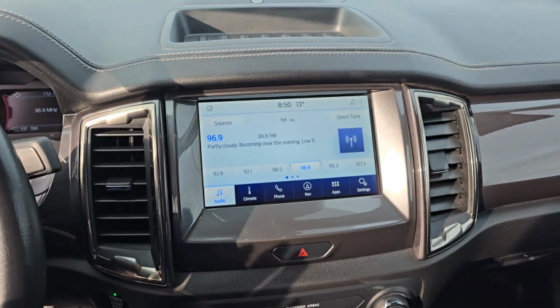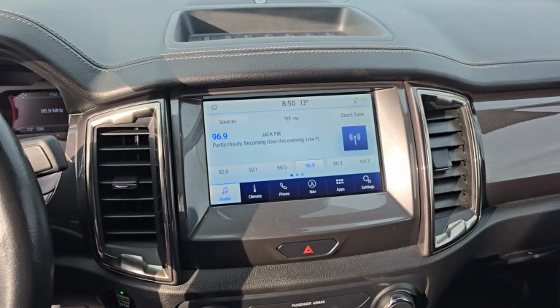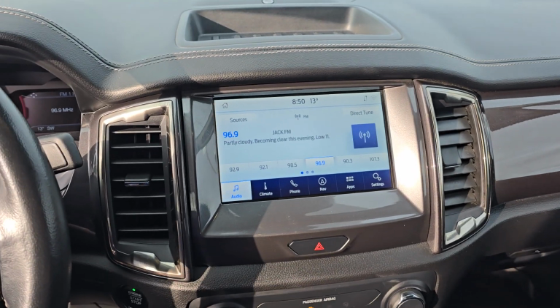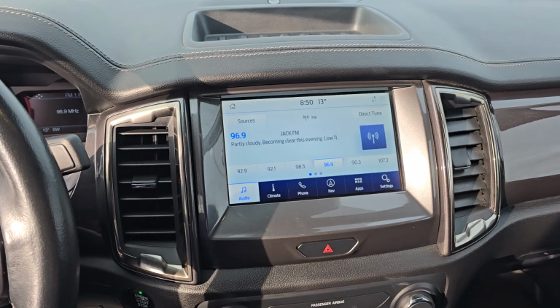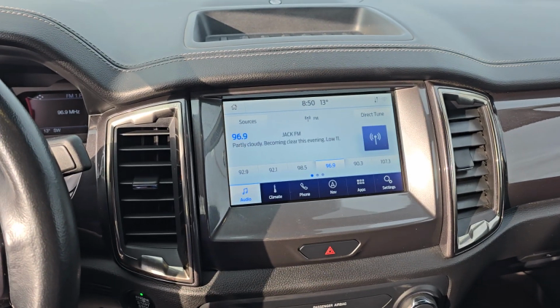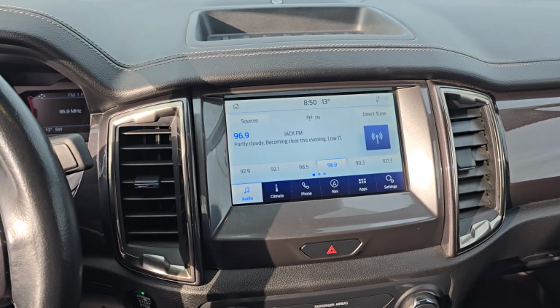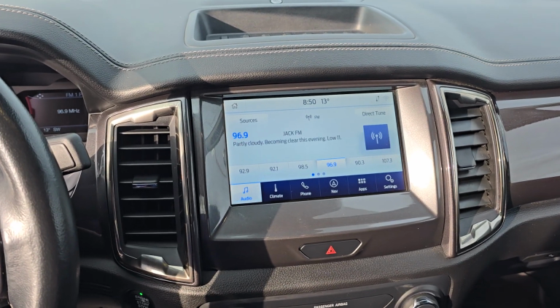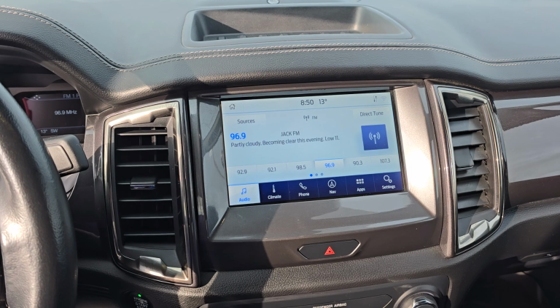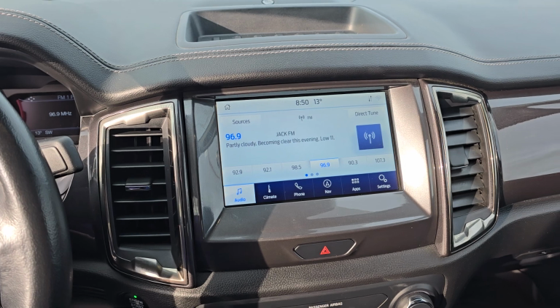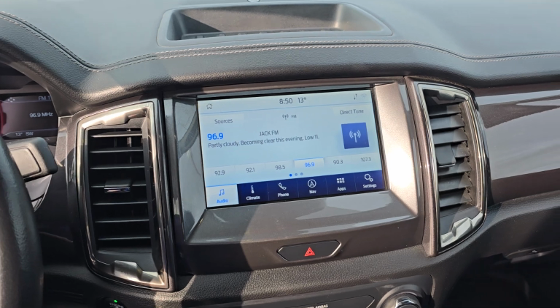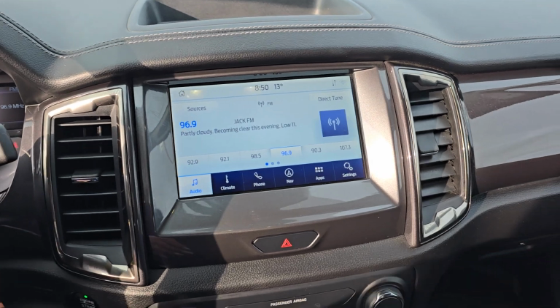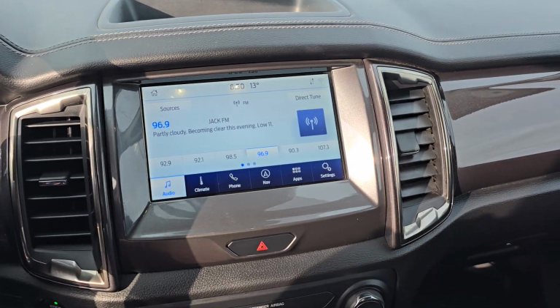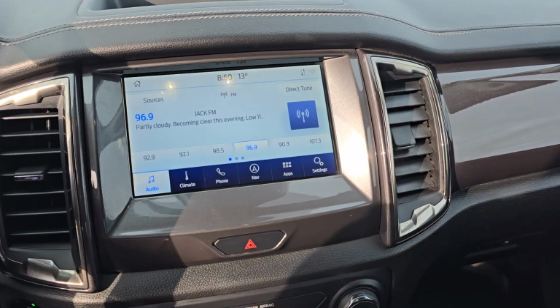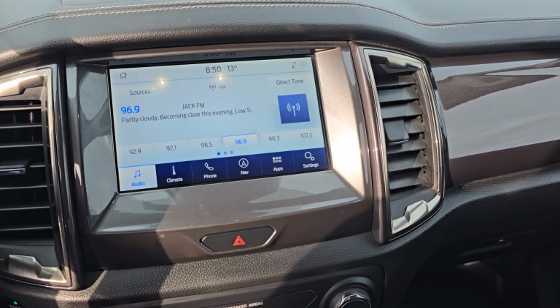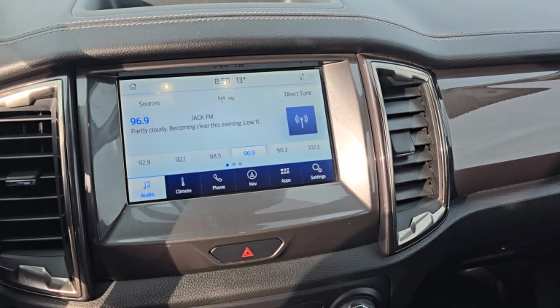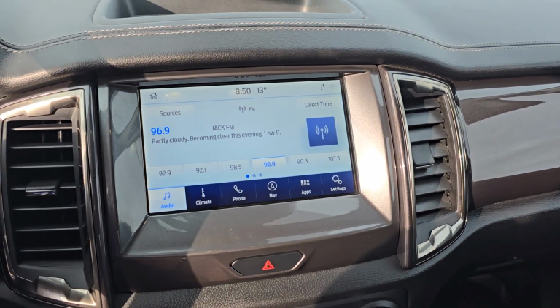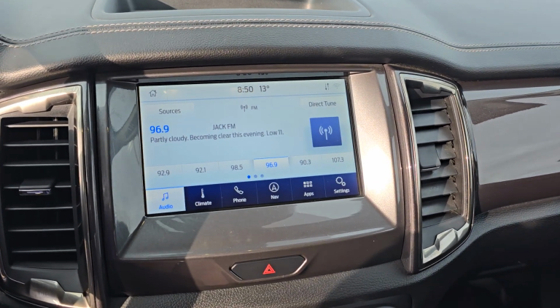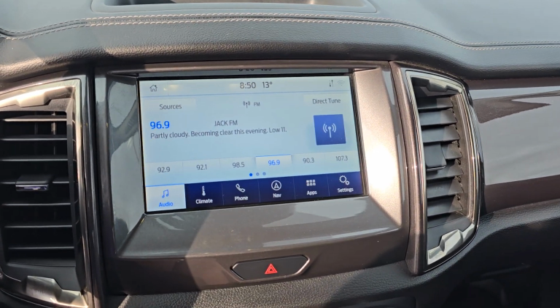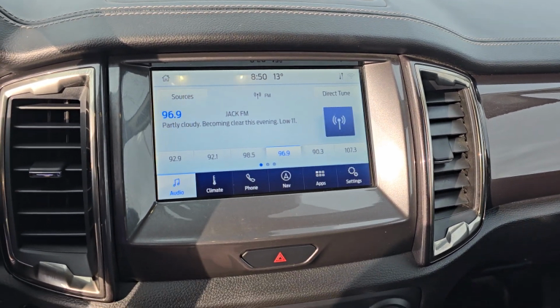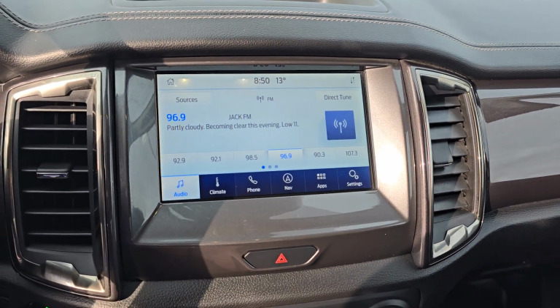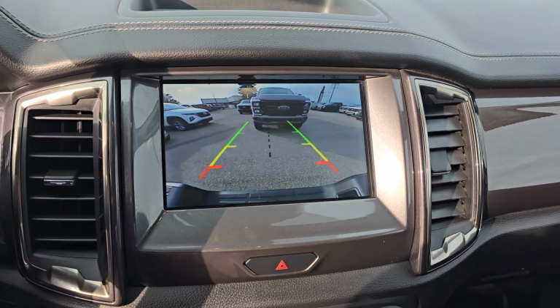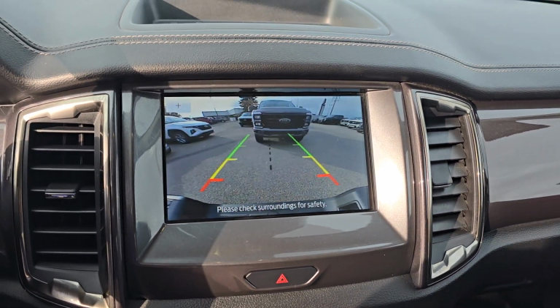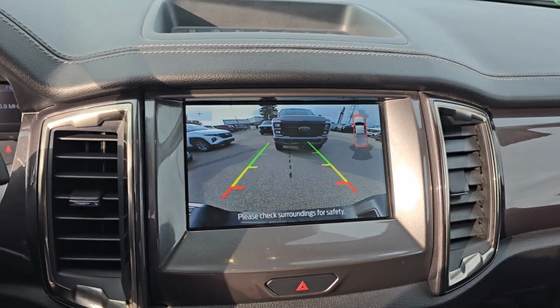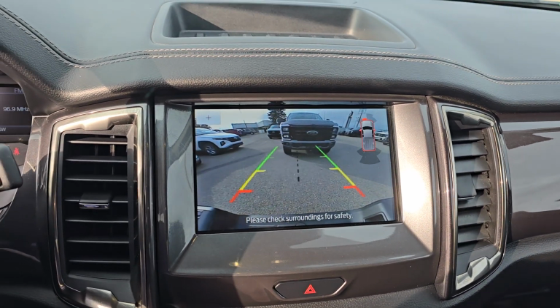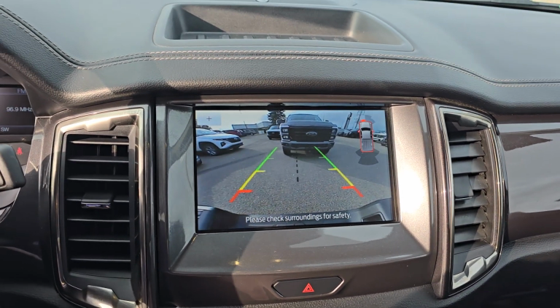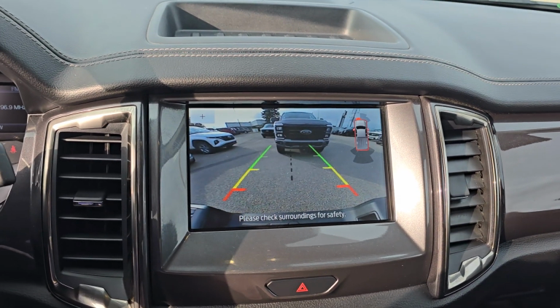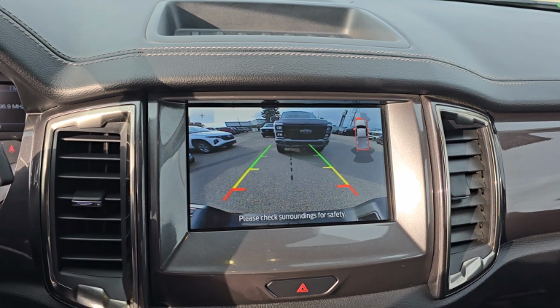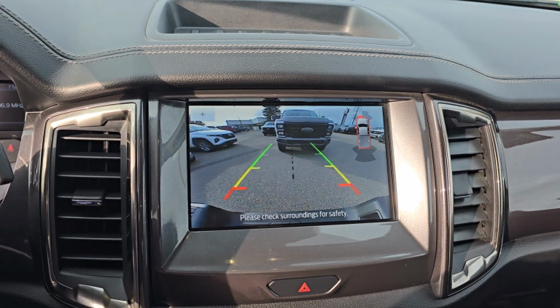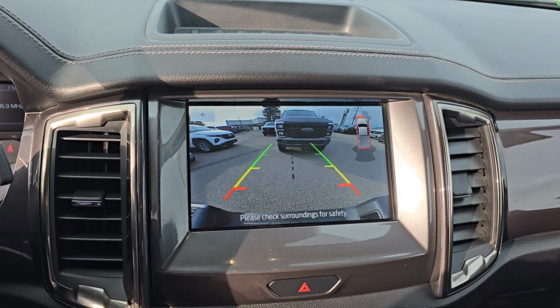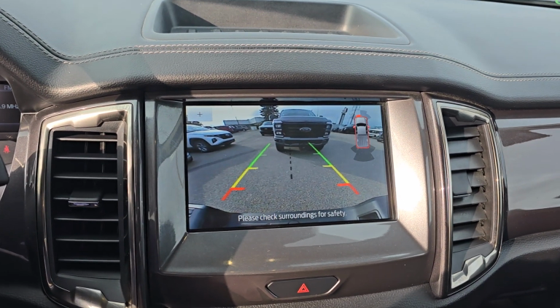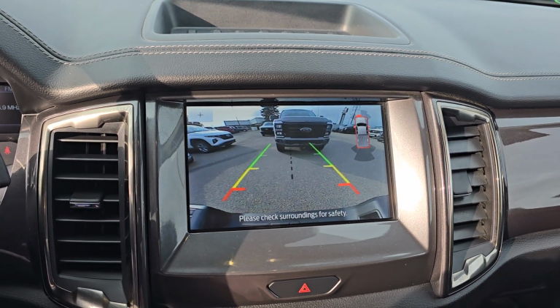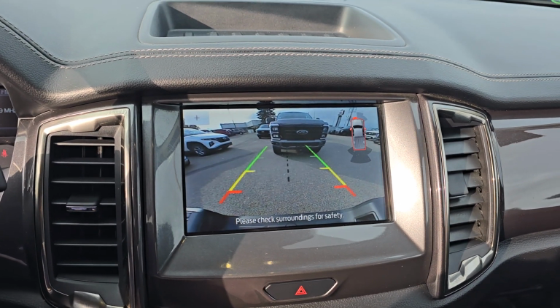On the center screen, you have options for audio, climate, phone, navigation, as well as other apps and settings. You also have a backup camera.